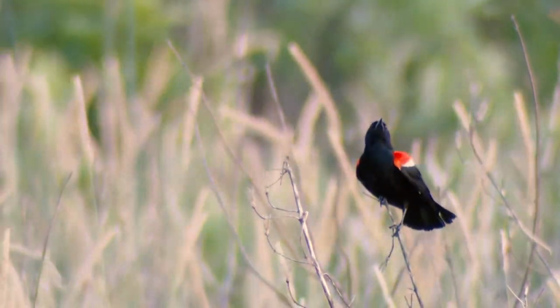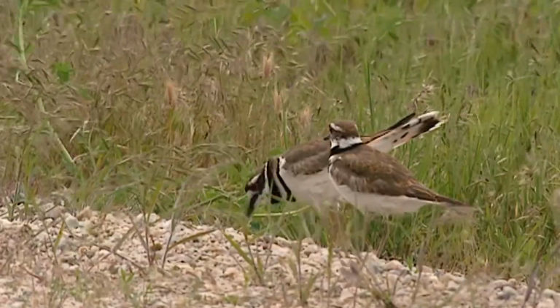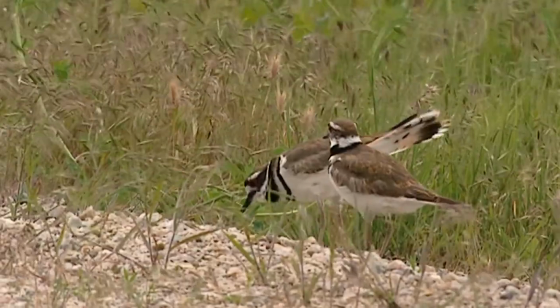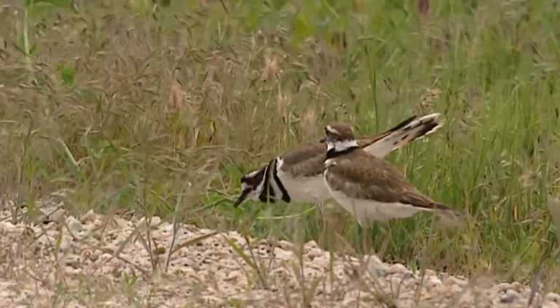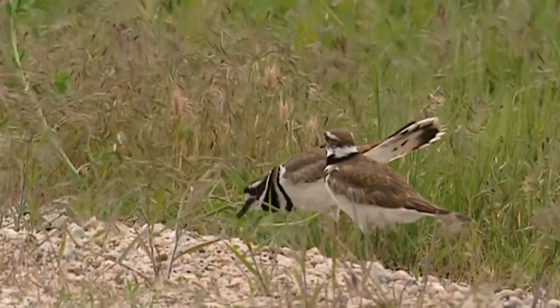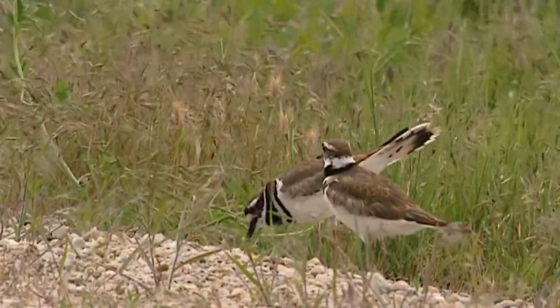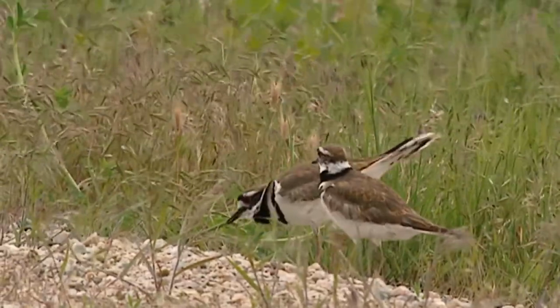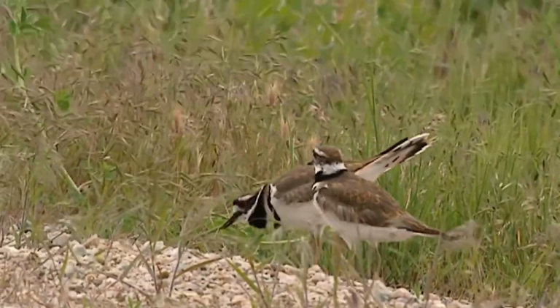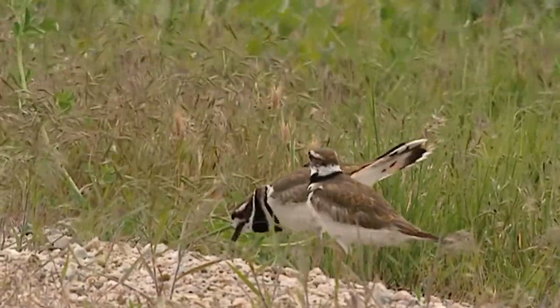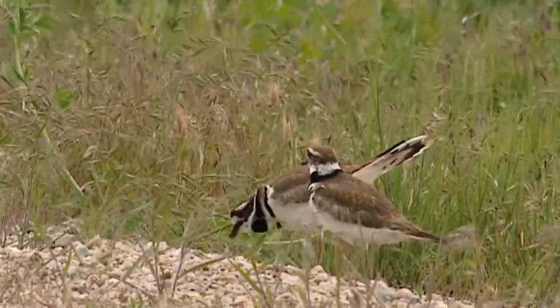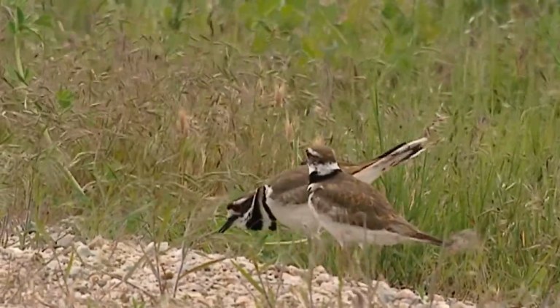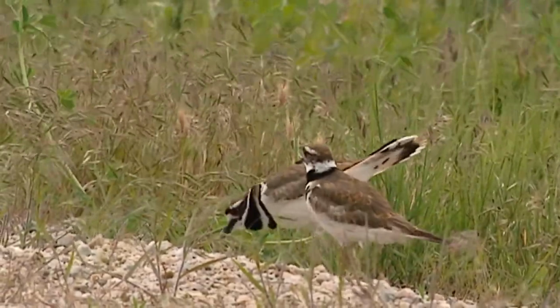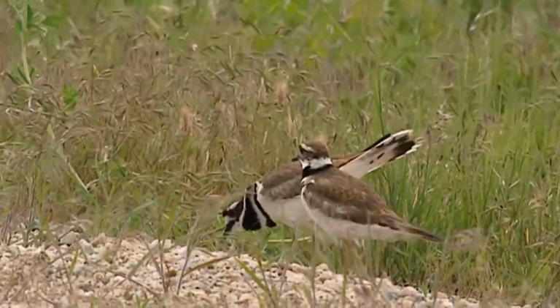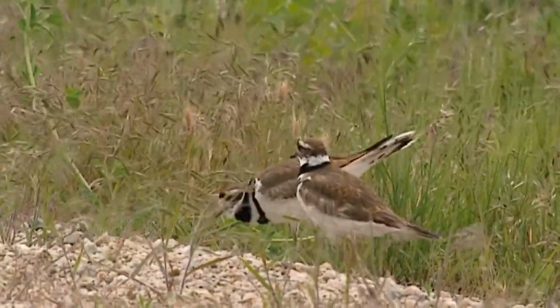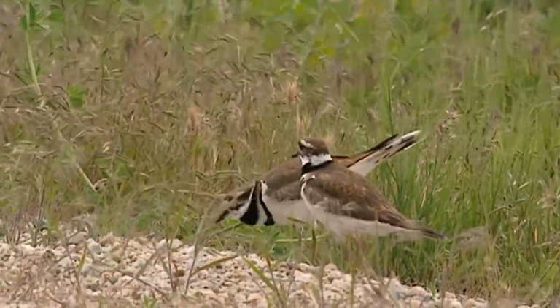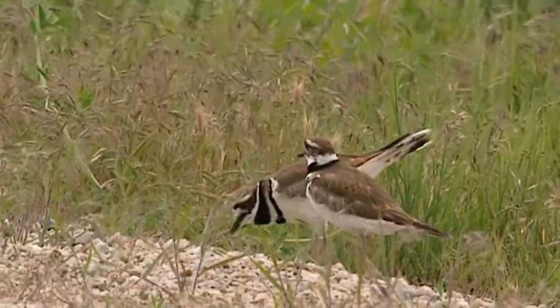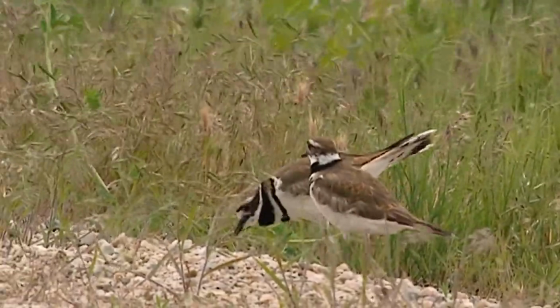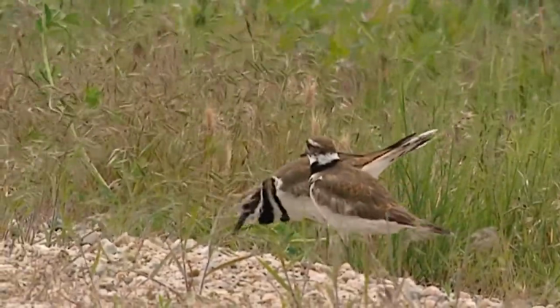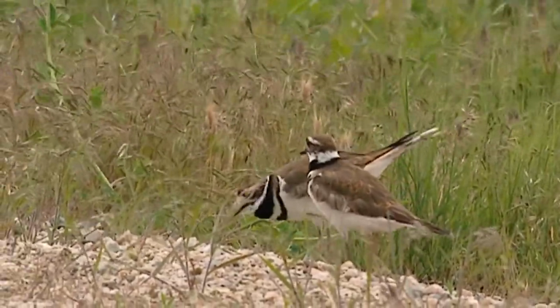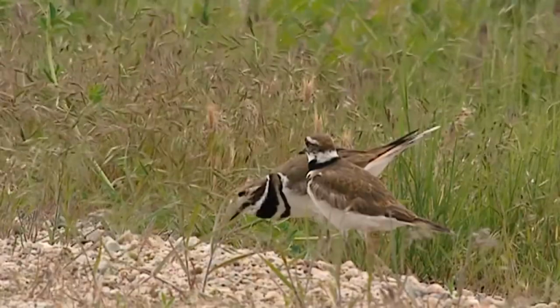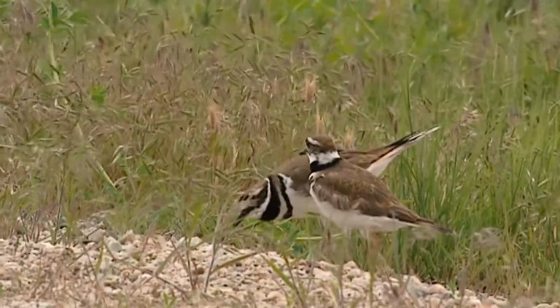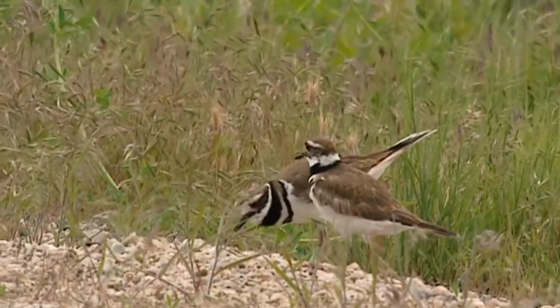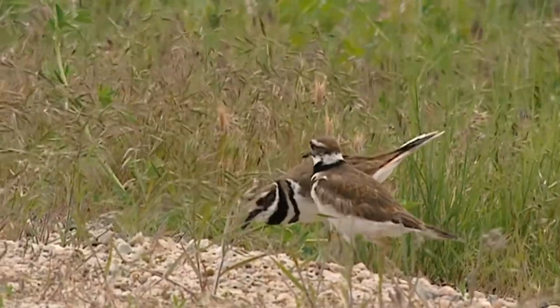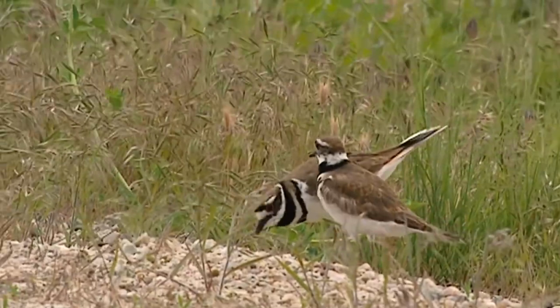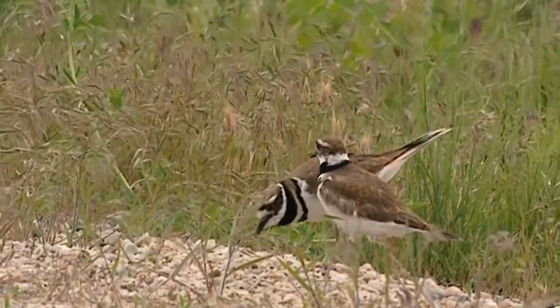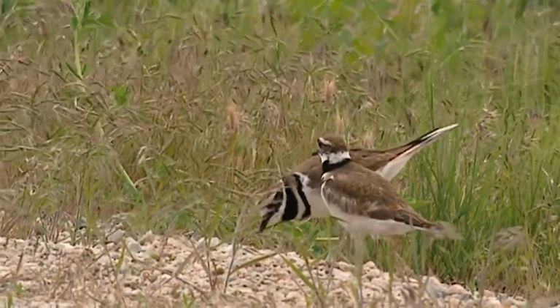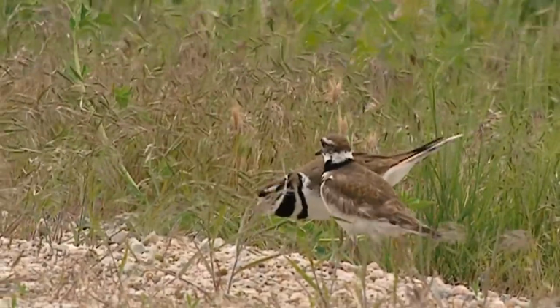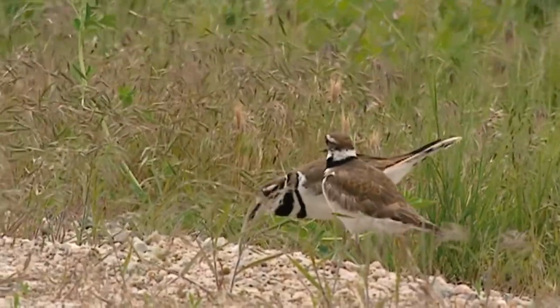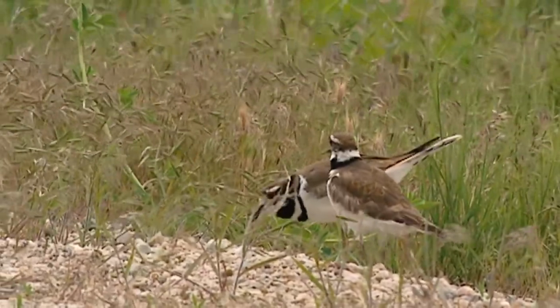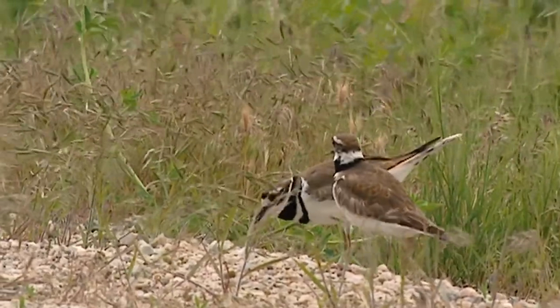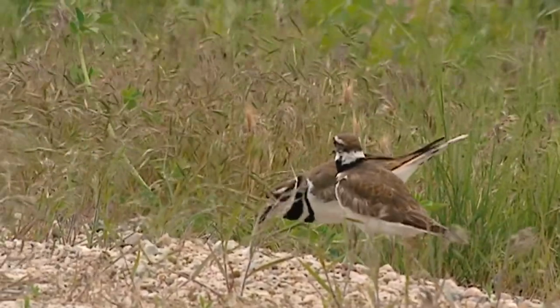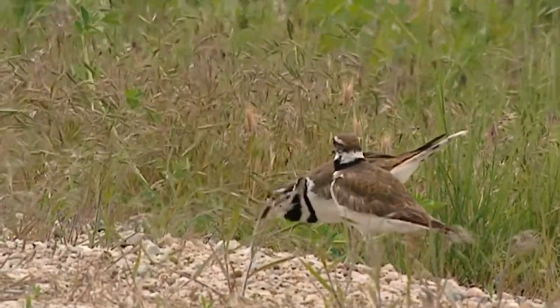If you look to the ground, you can find all sorts of birds digging for various invertebrates and seeds, like this killdeer.